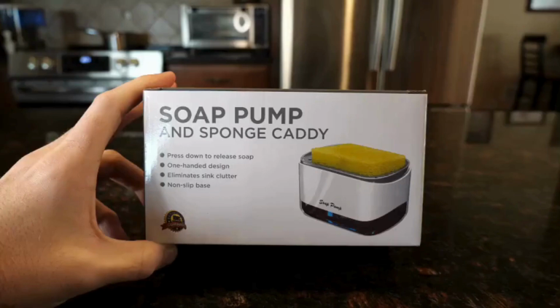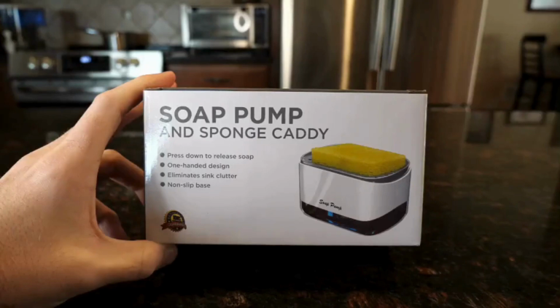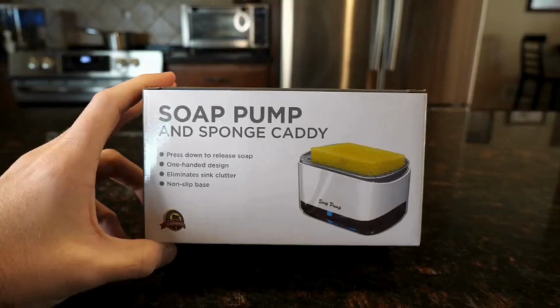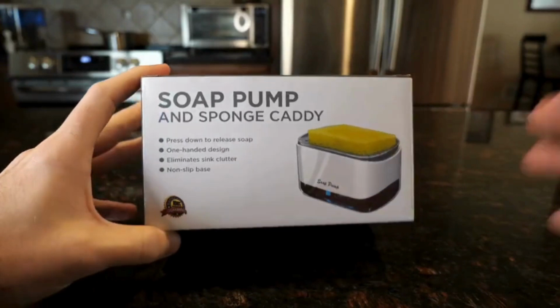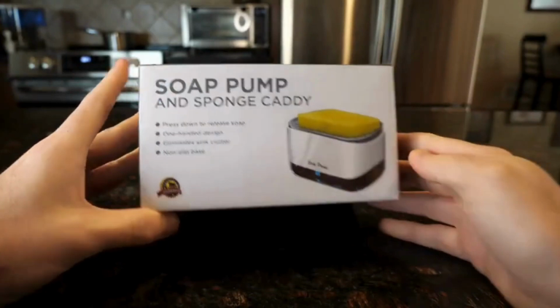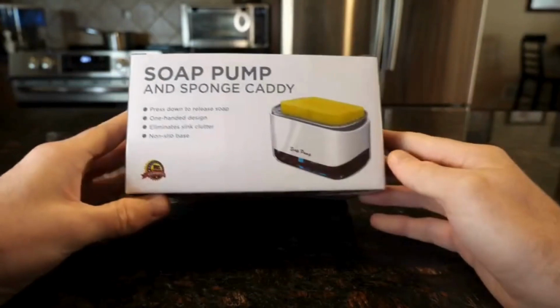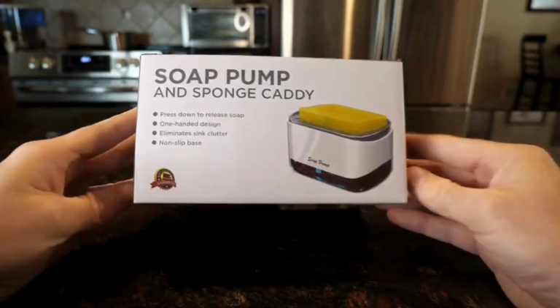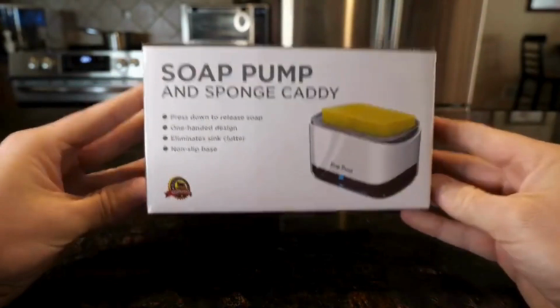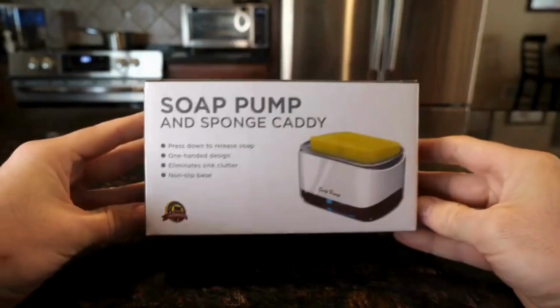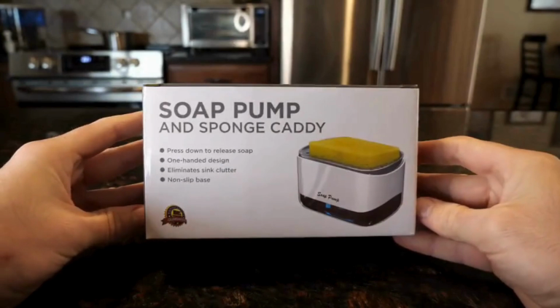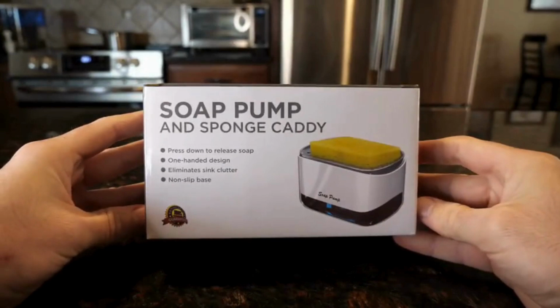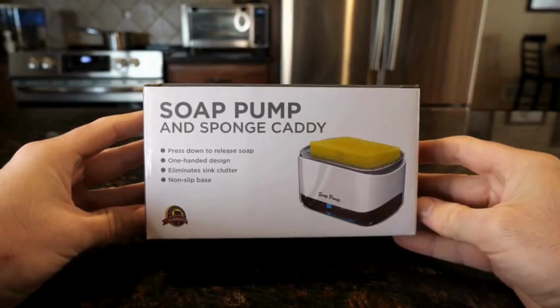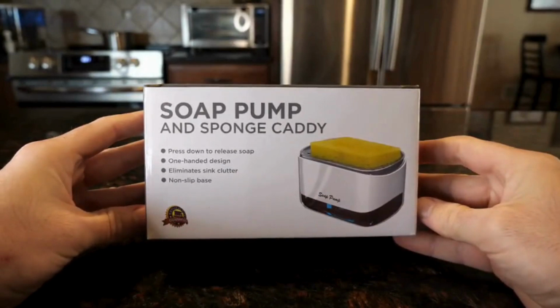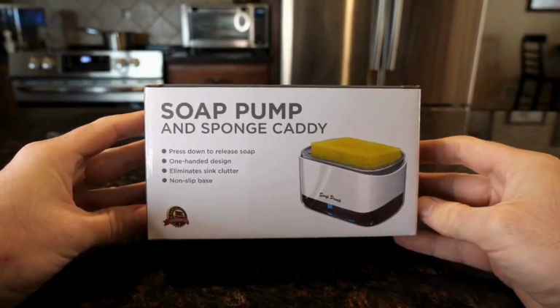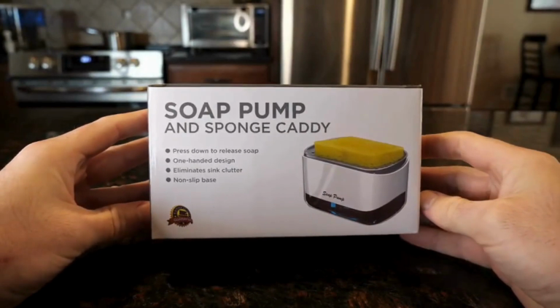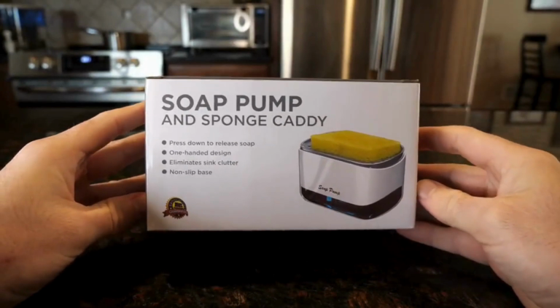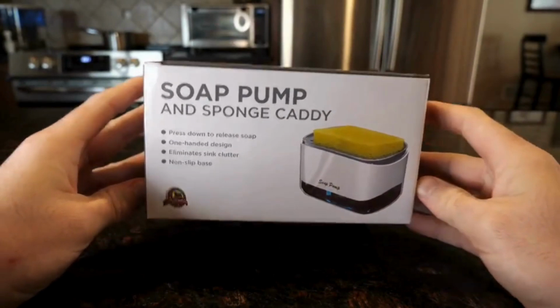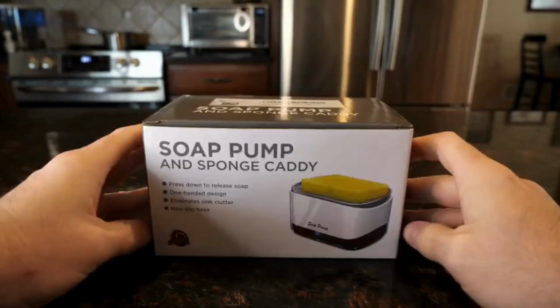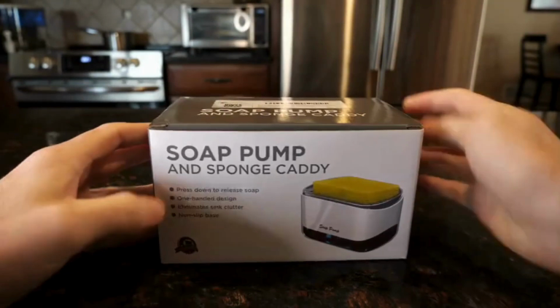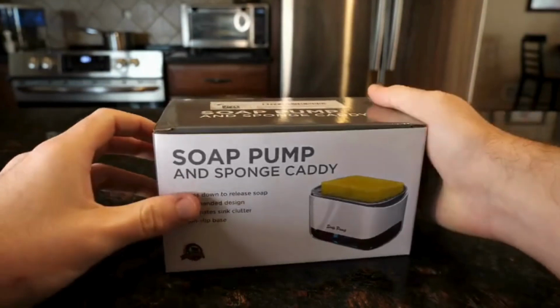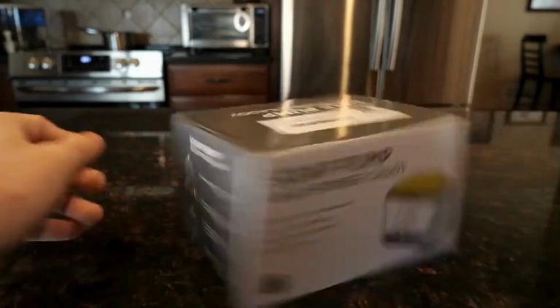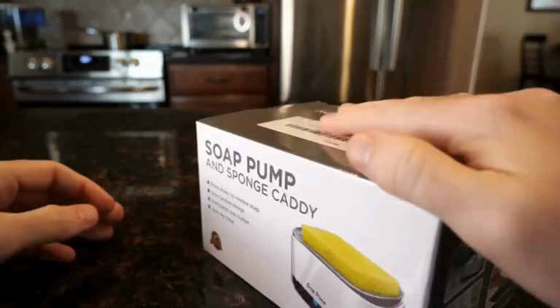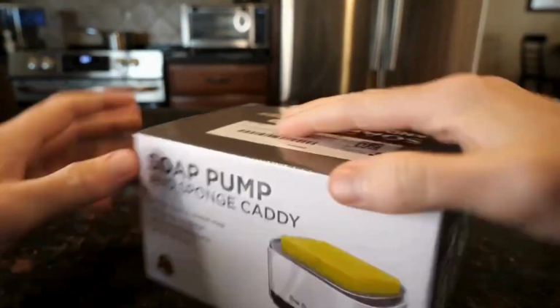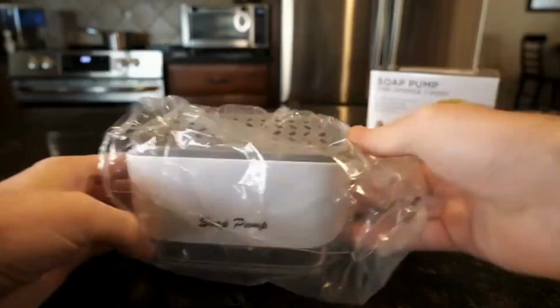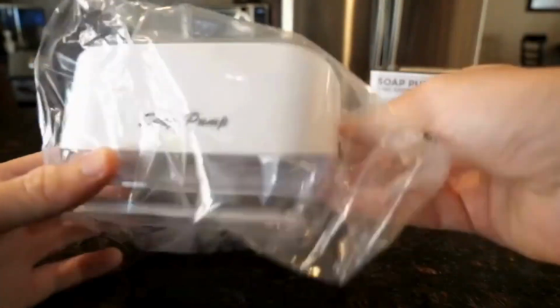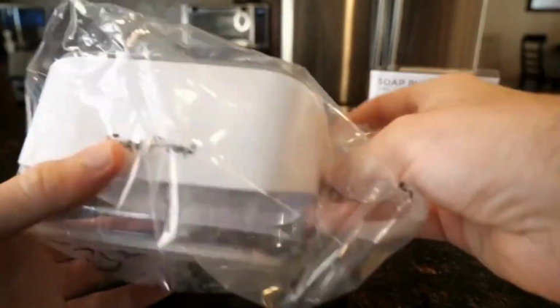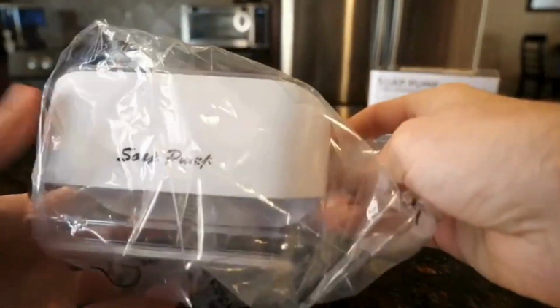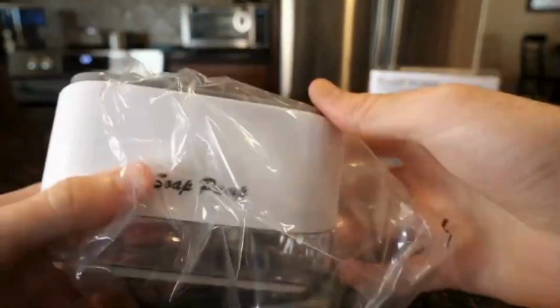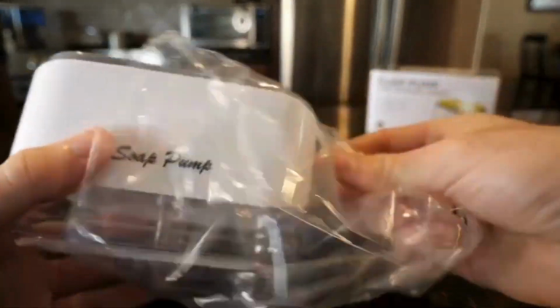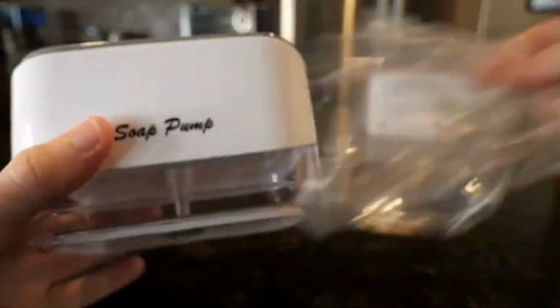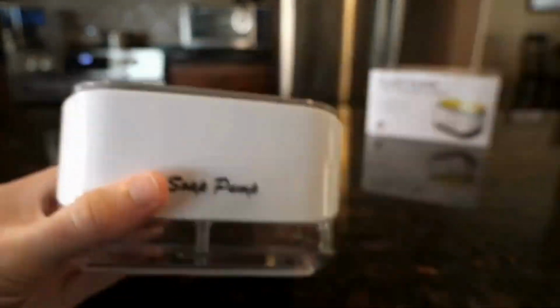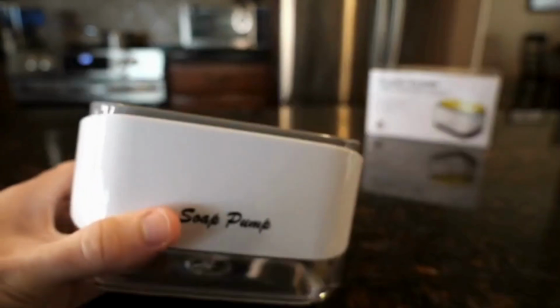Today we're going to be taking a look at the soap pump and sponge caddy. The sponge caddy comes already assembled, so all you really have to do is take it out of some simple packaging.